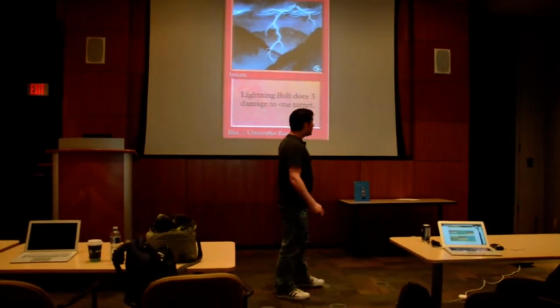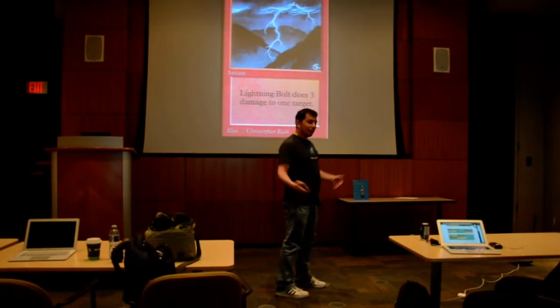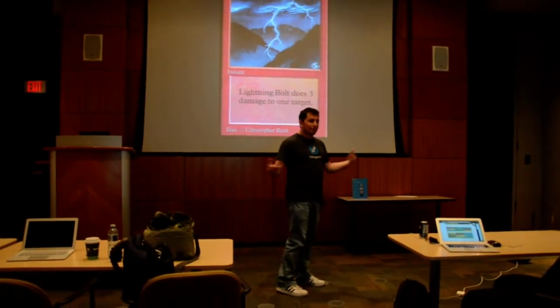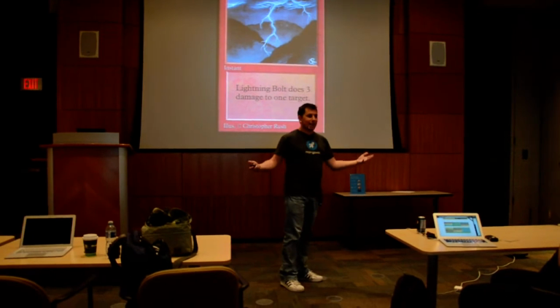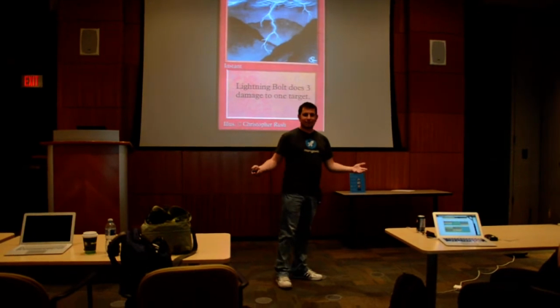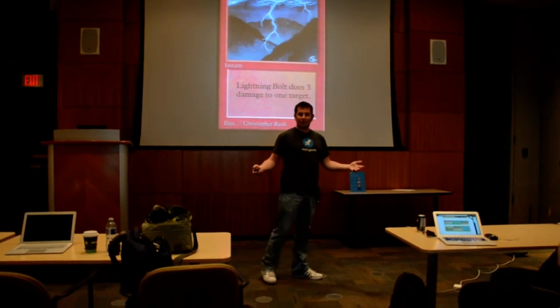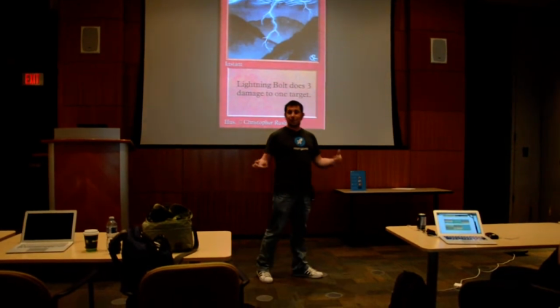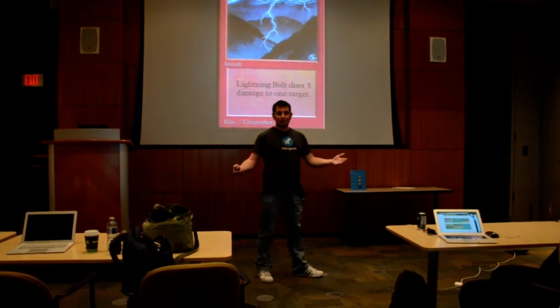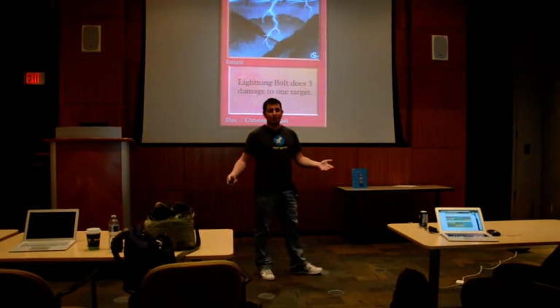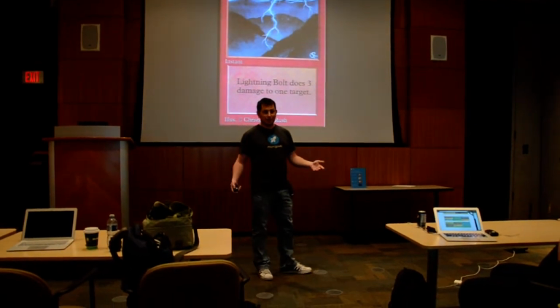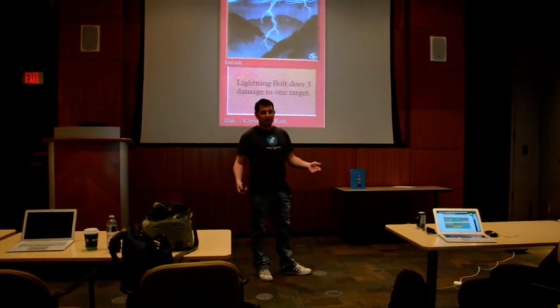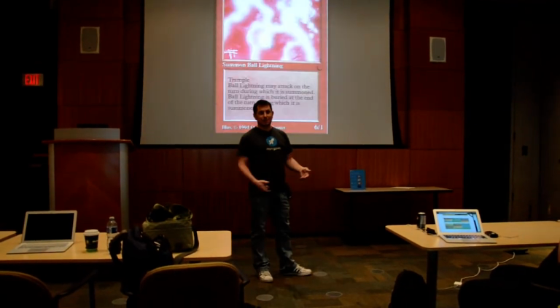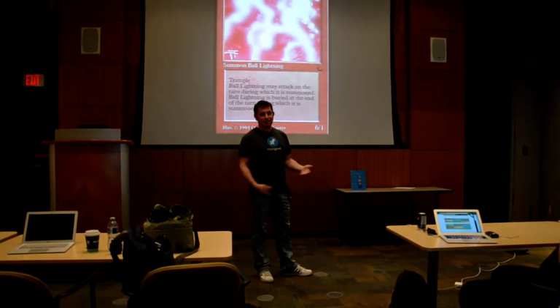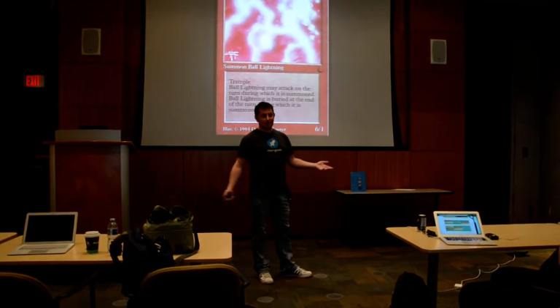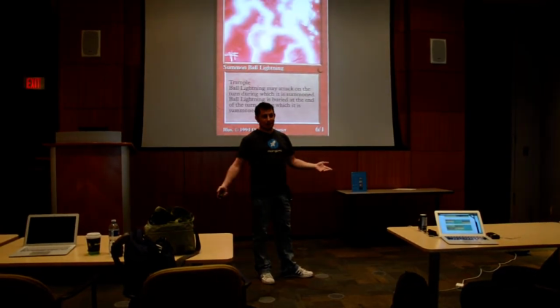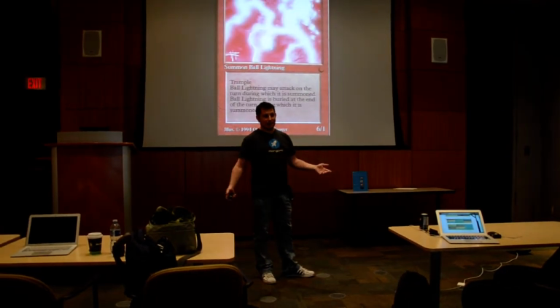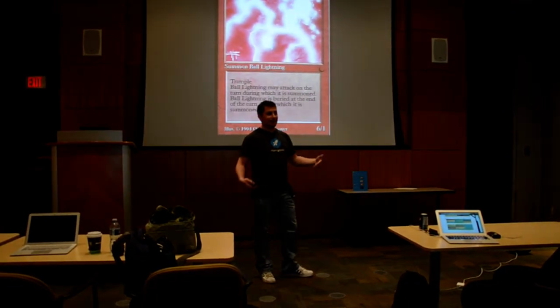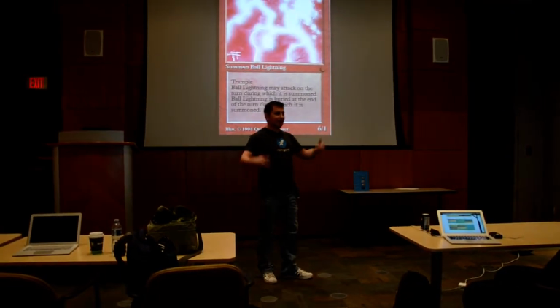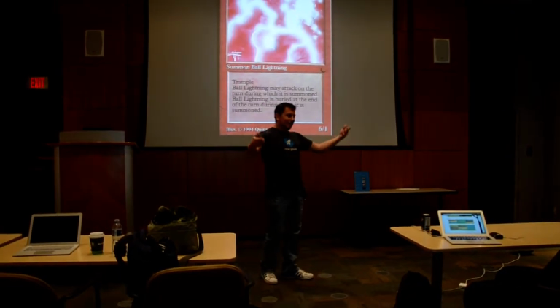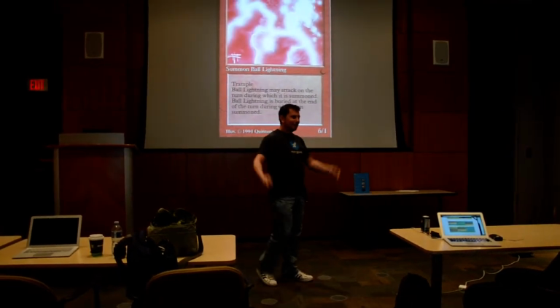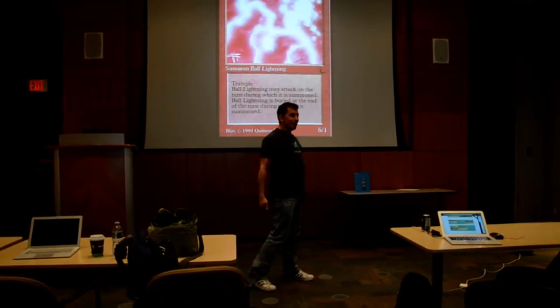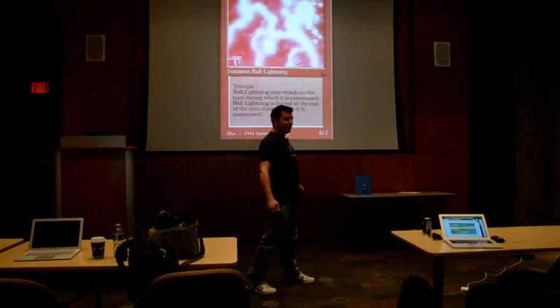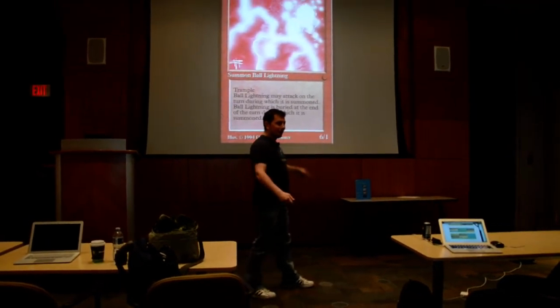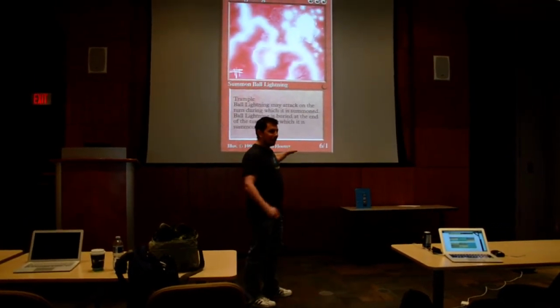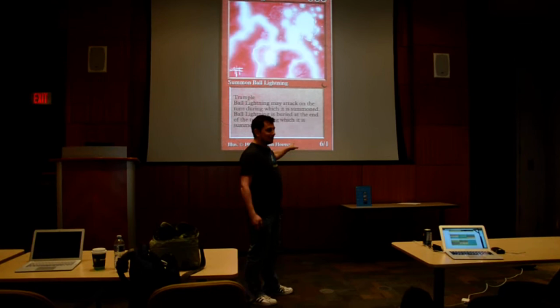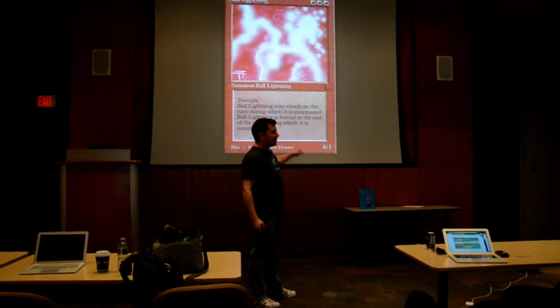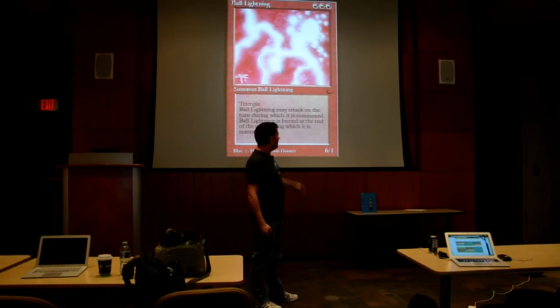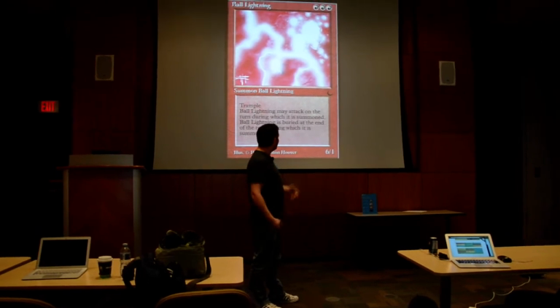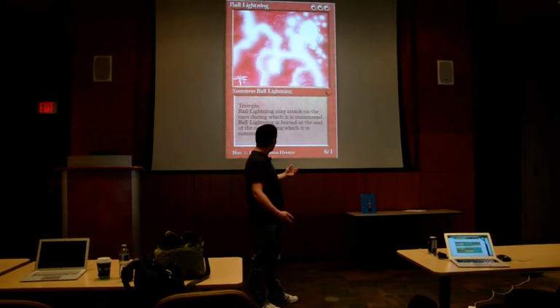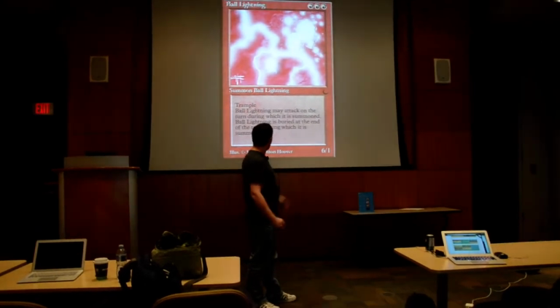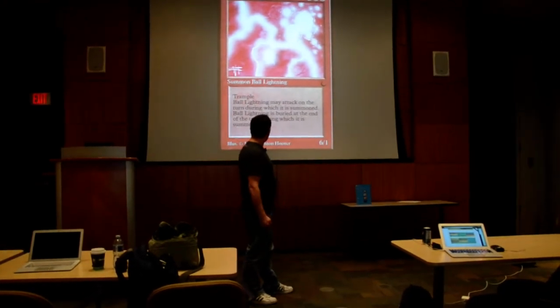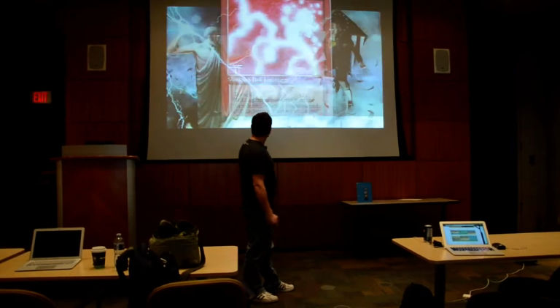So you're wondering how much damage does lightning make? It's approximately three points of damage, but sometimes it's six points of damage. You've got to watch out for that trampling damage, especially if you're a low-powered creature.